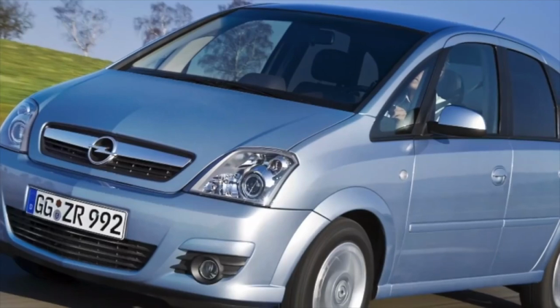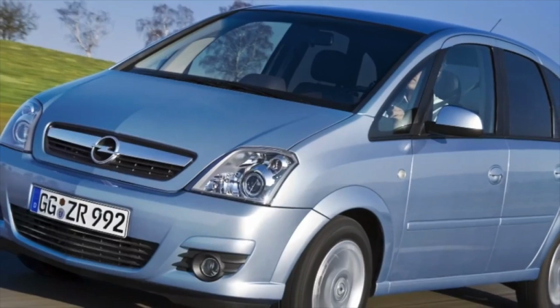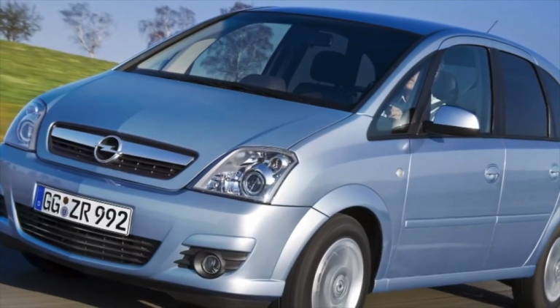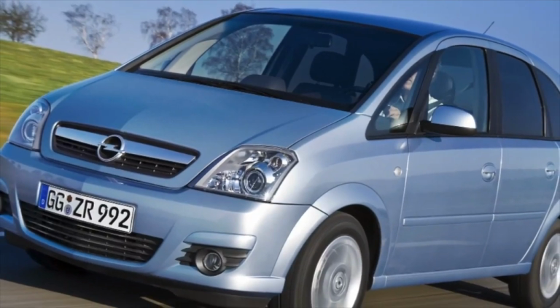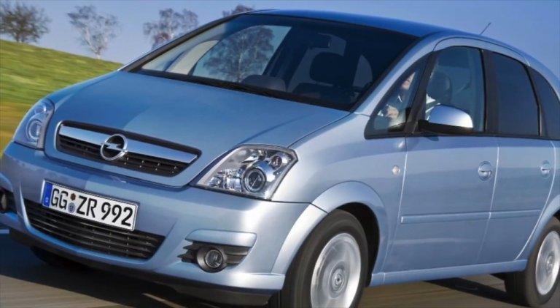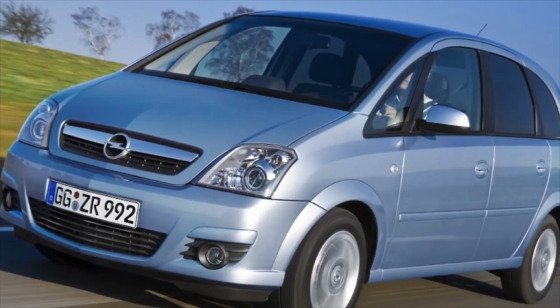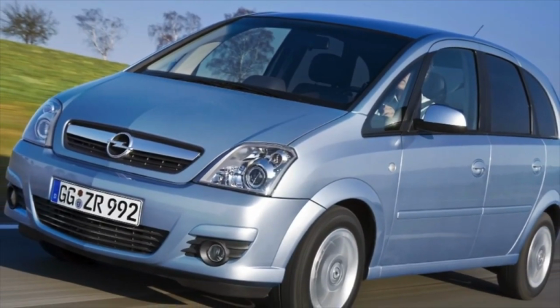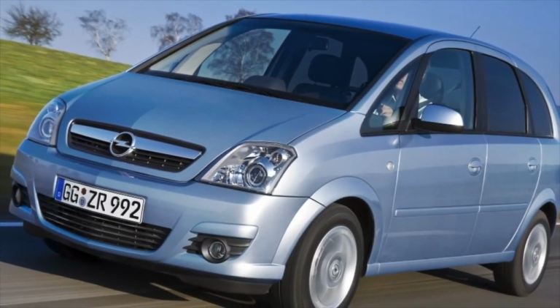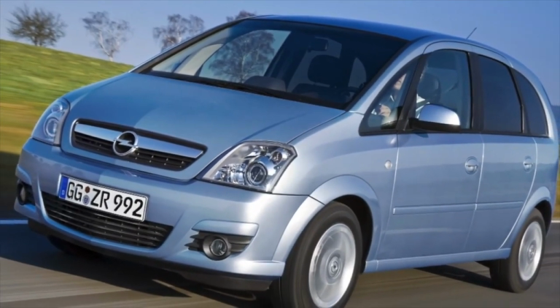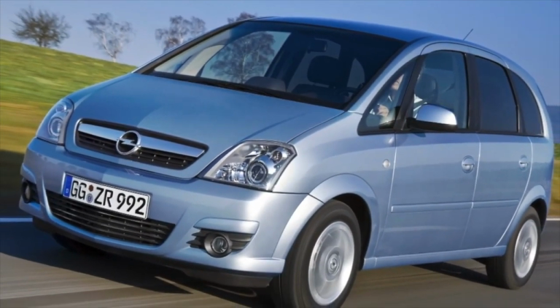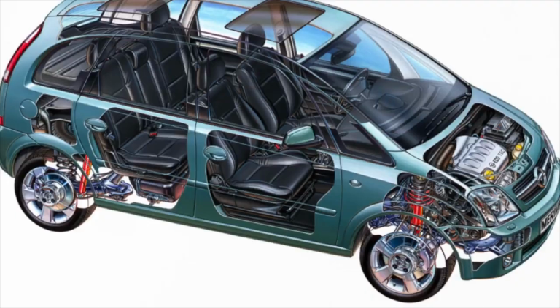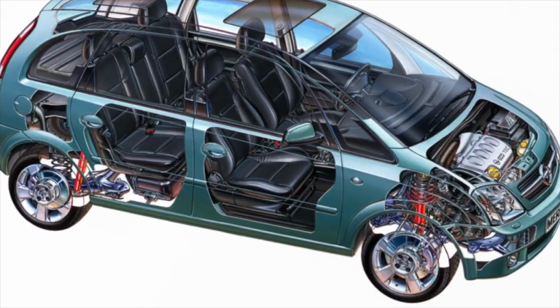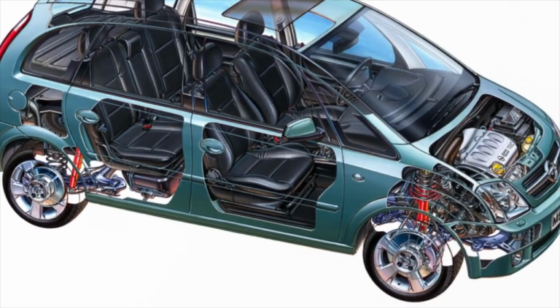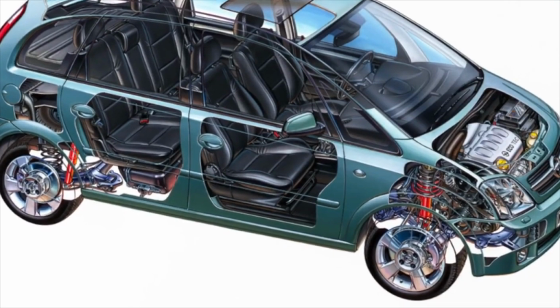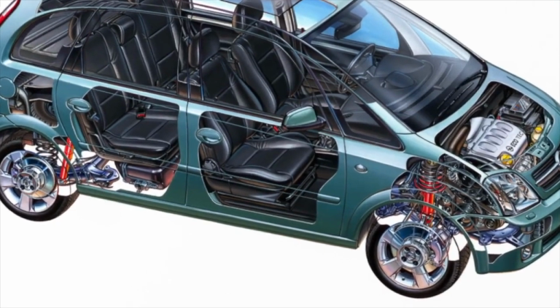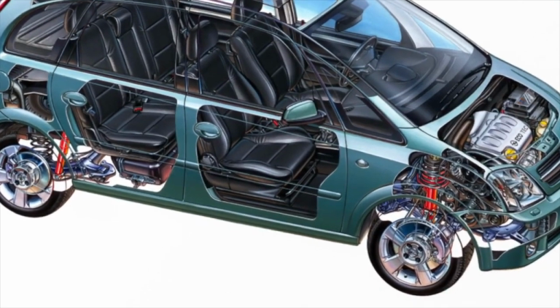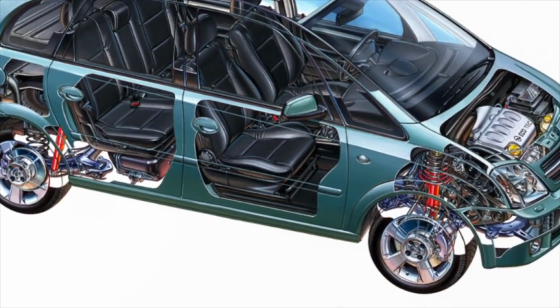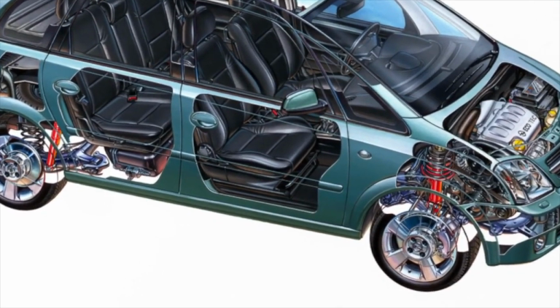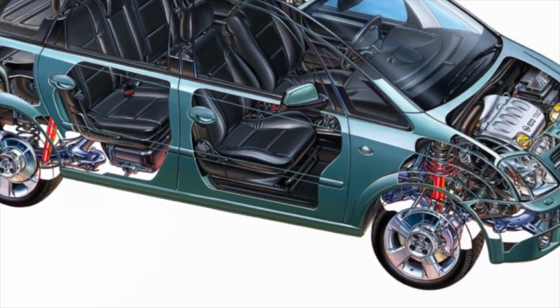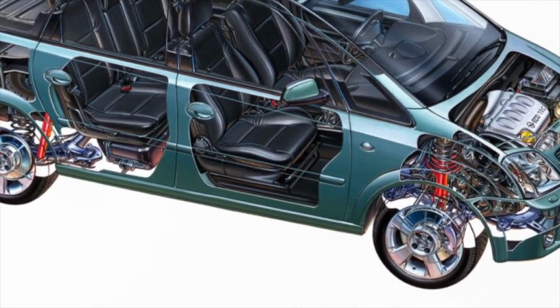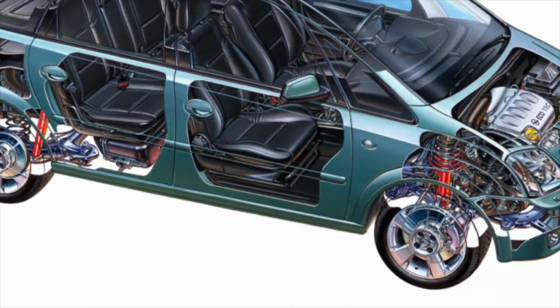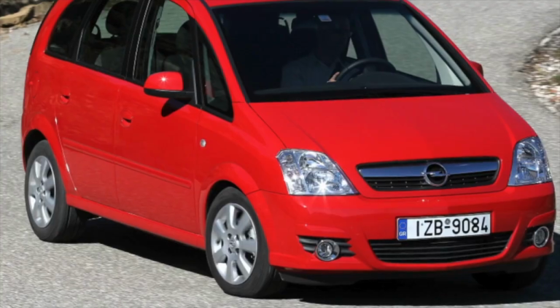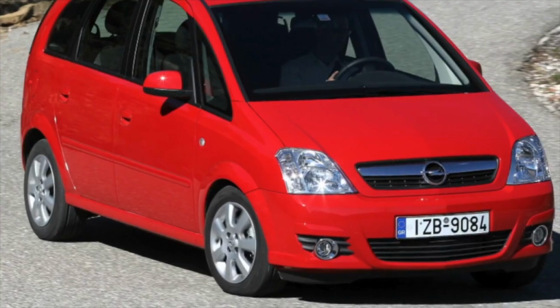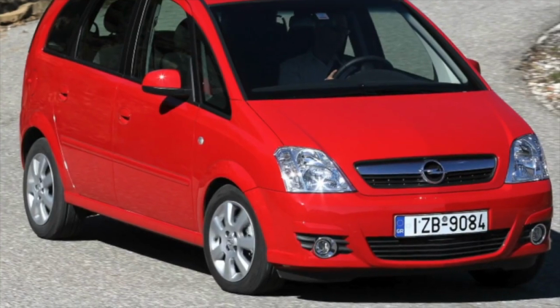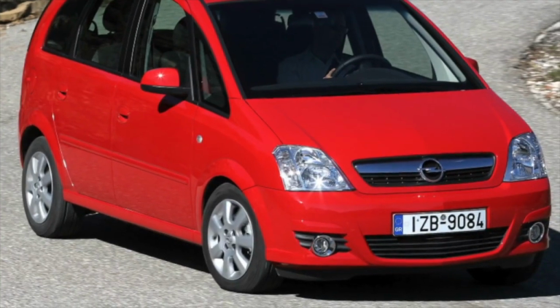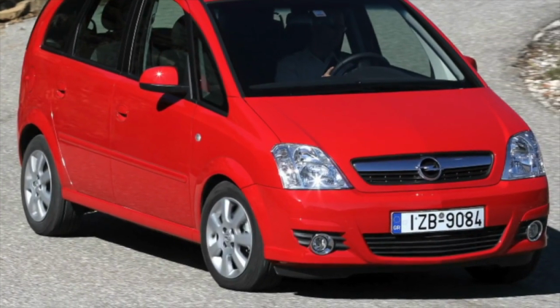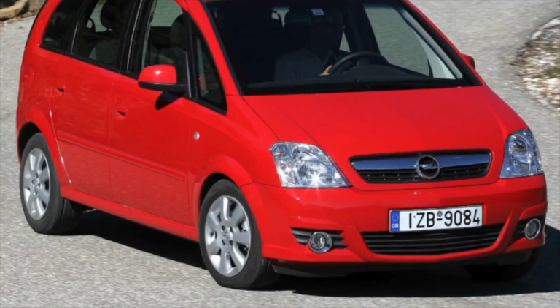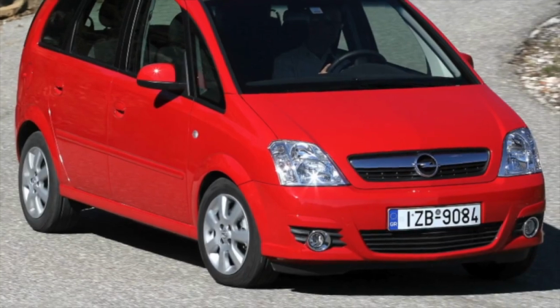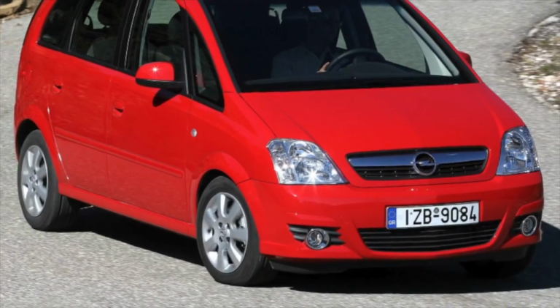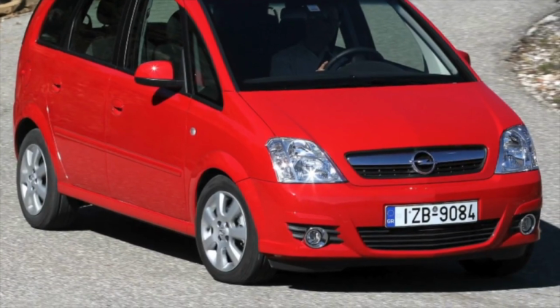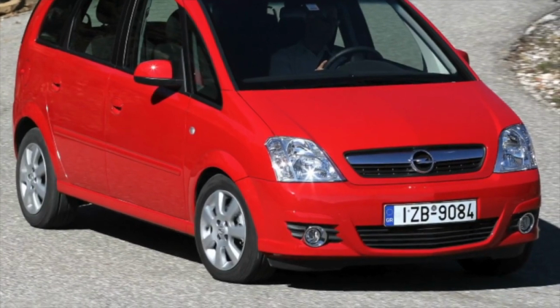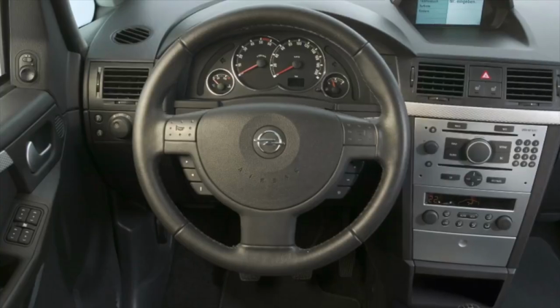Greetings, dear friends. I present to your attention the most common malfunctions and breakdowns that occur on the Opel Meriva A.